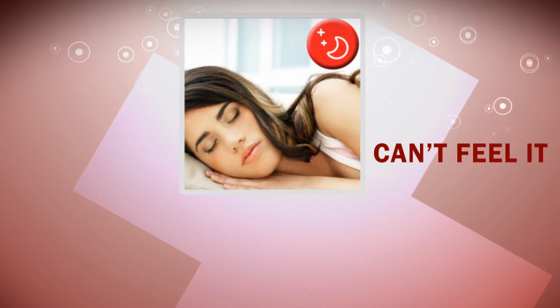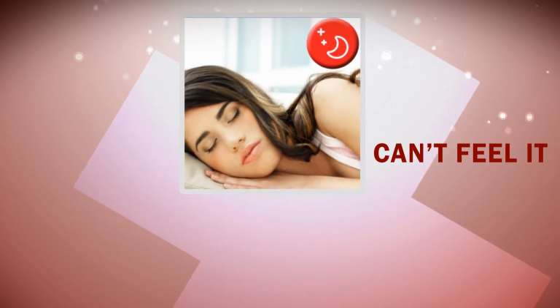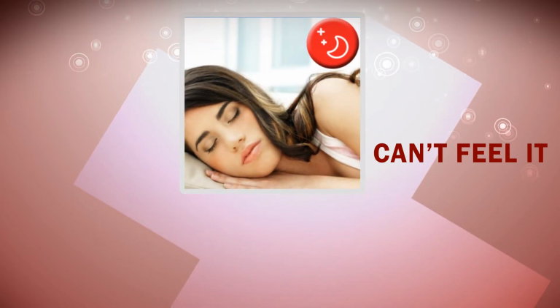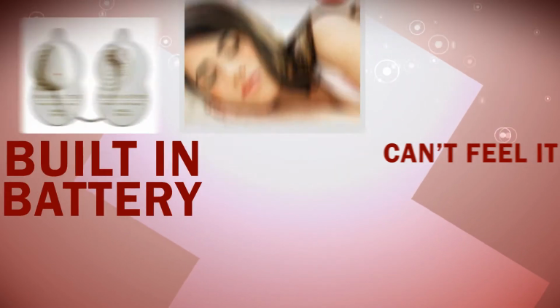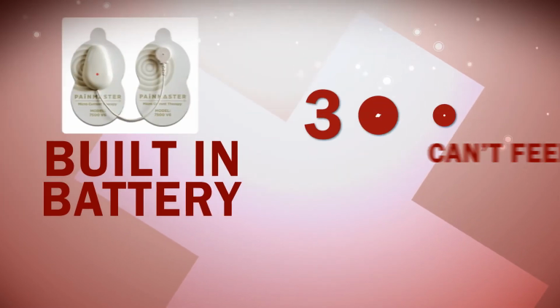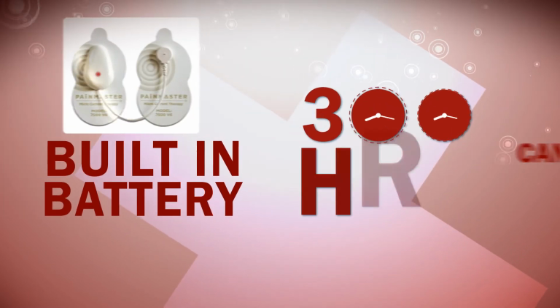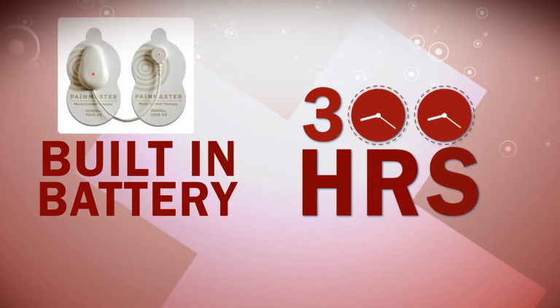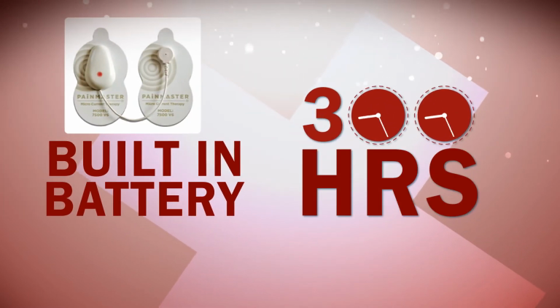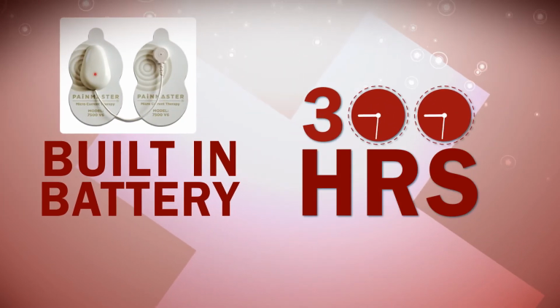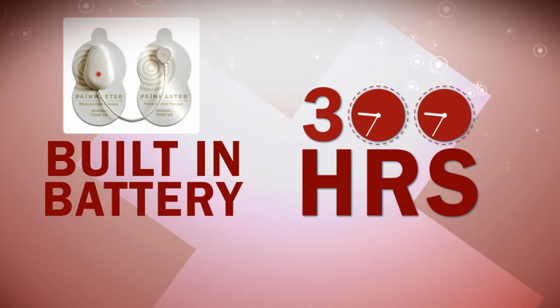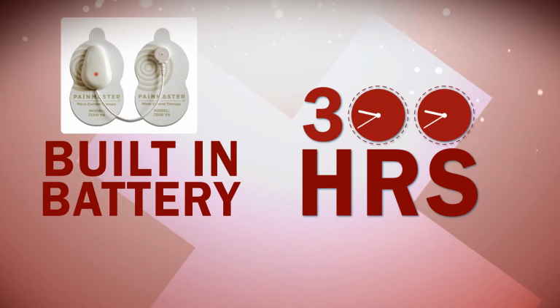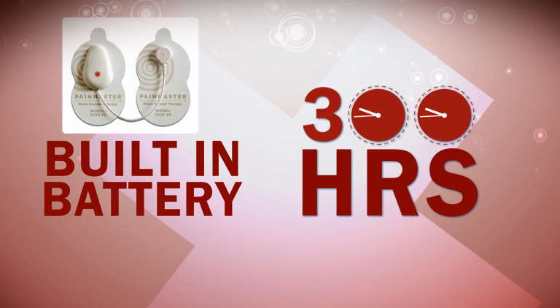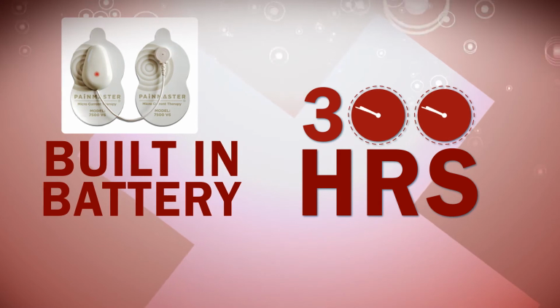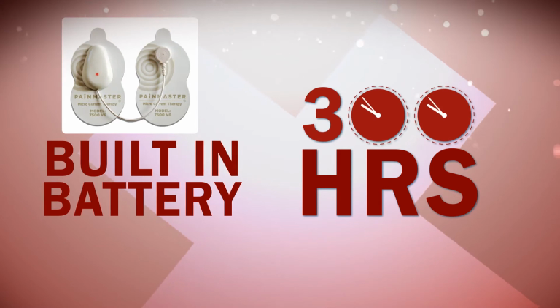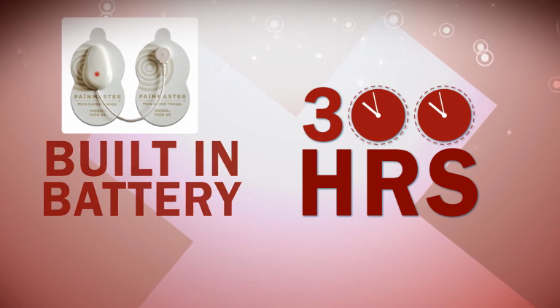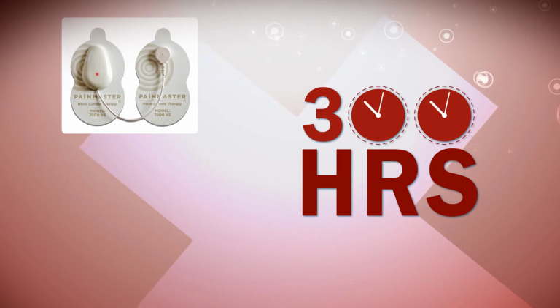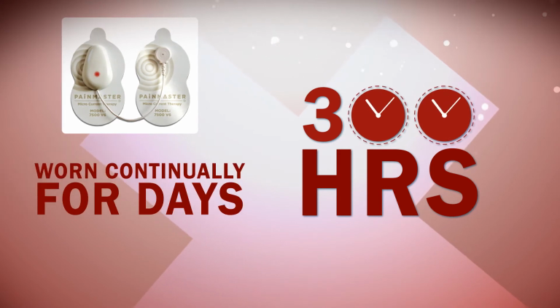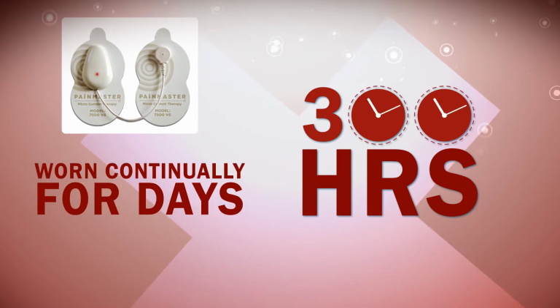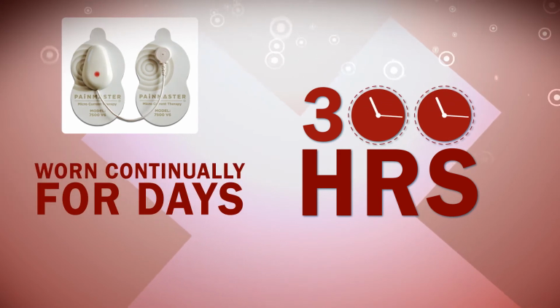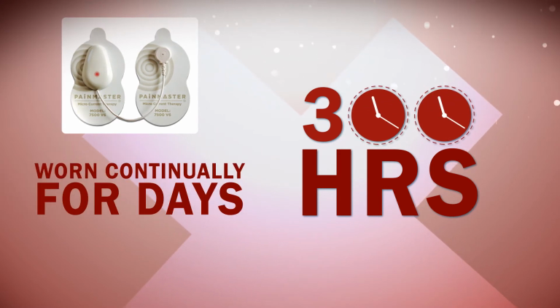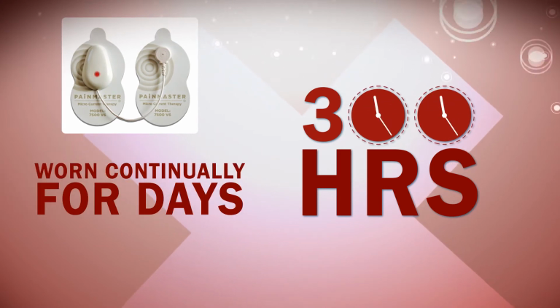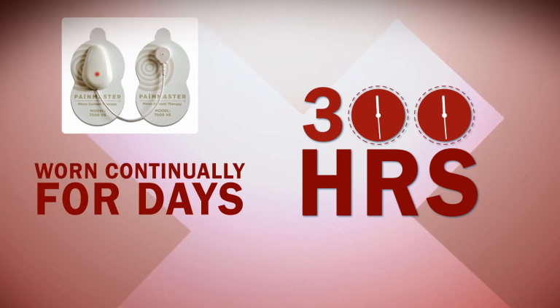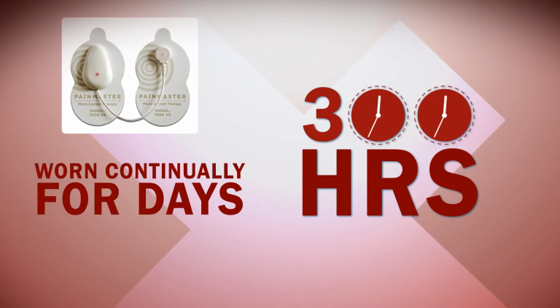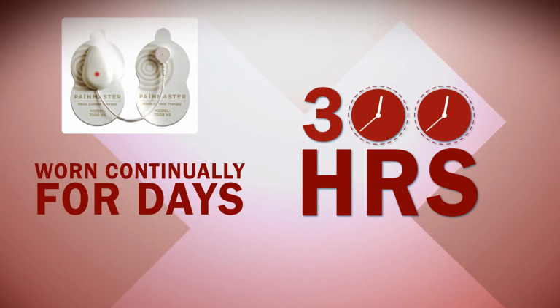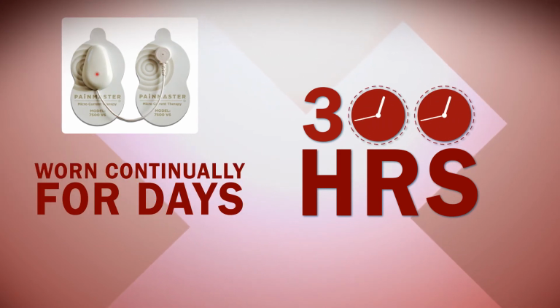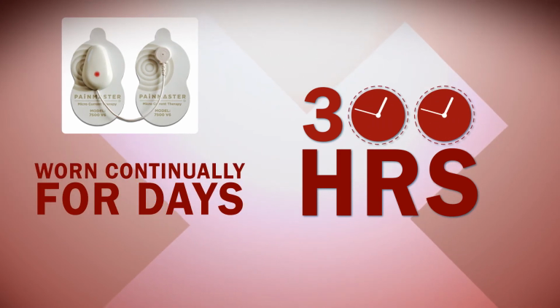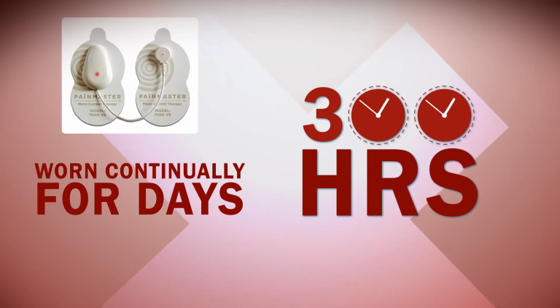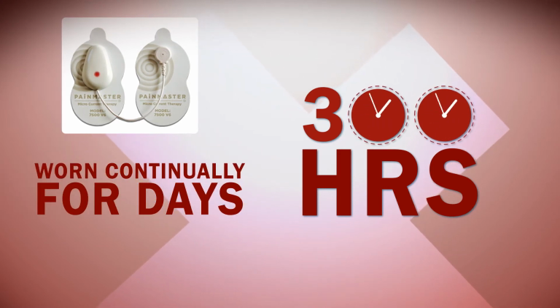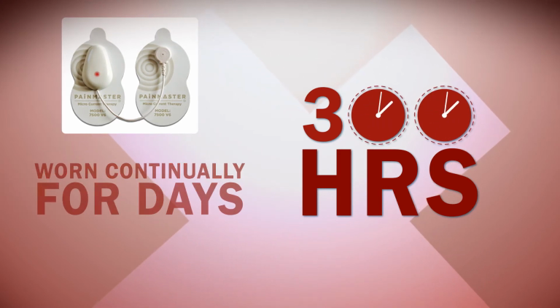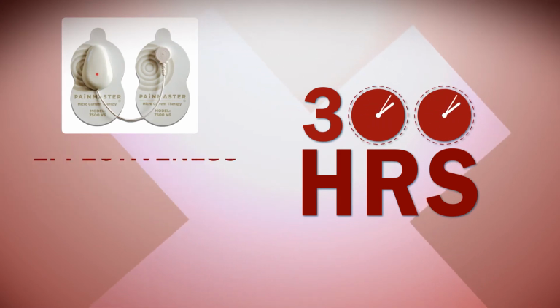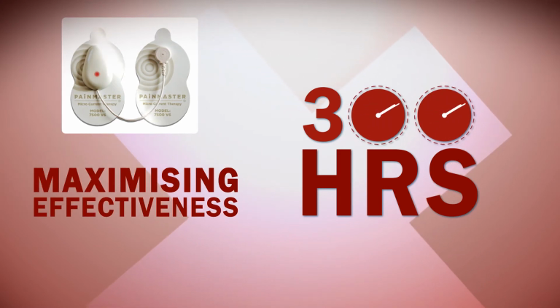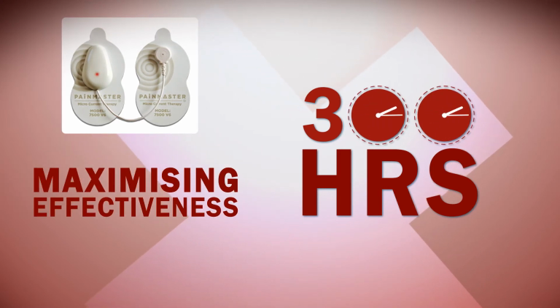The built-in battery lasts for over 300 hours, so it can be worn continually for days, maximizing its effectiveness.